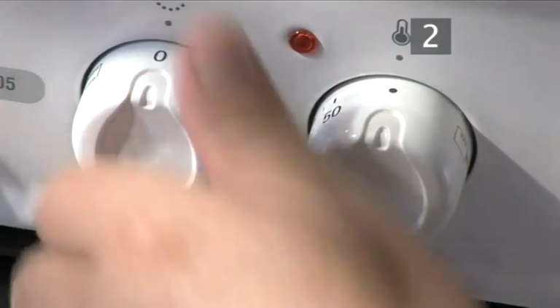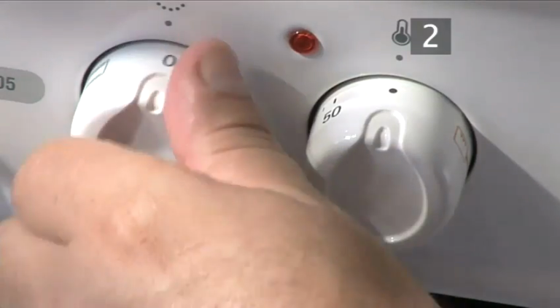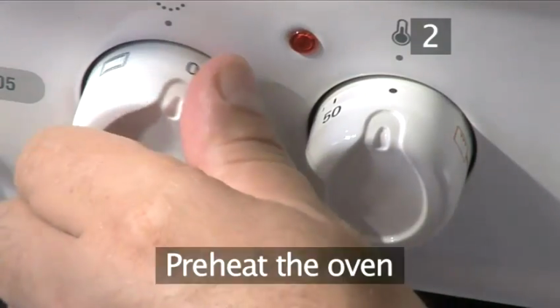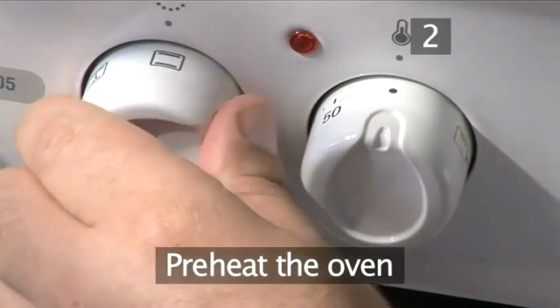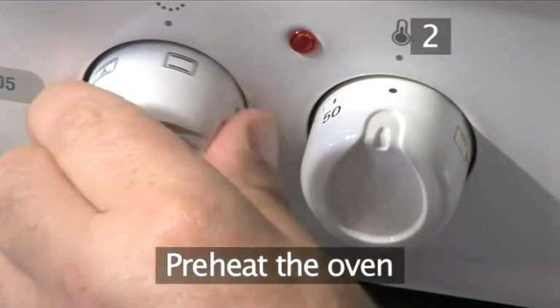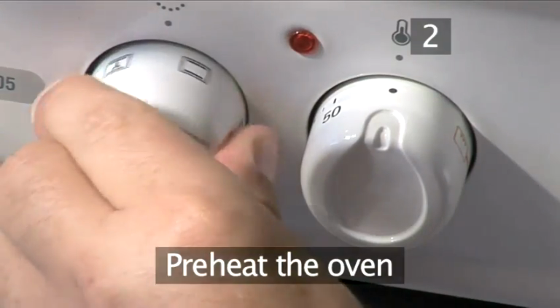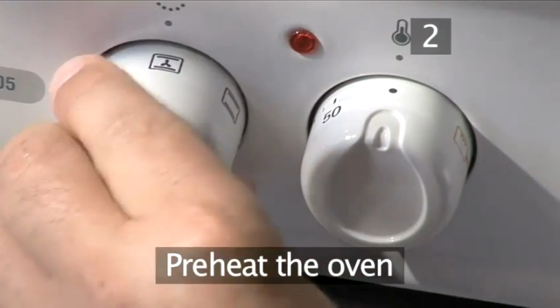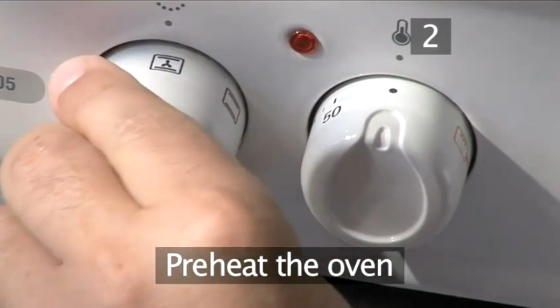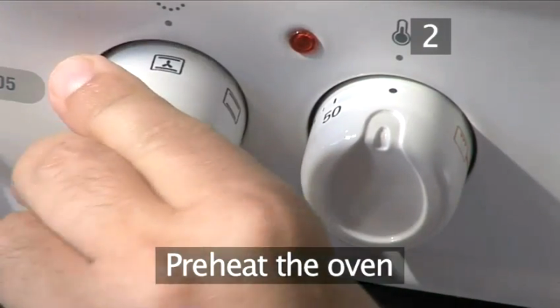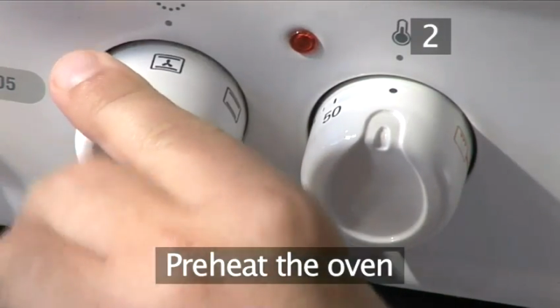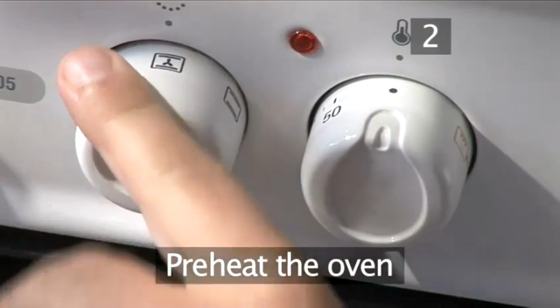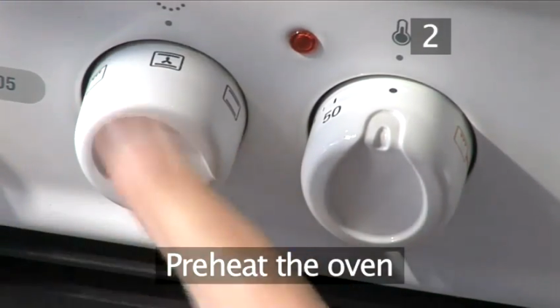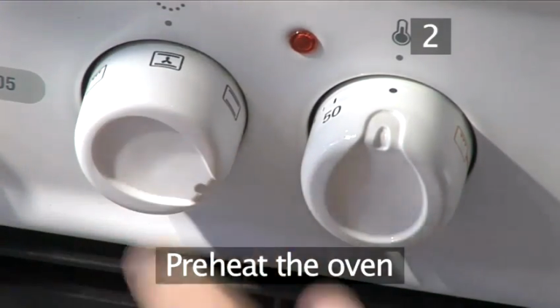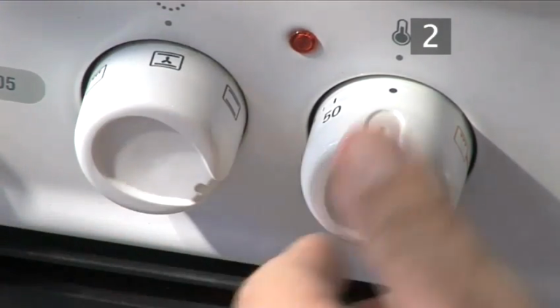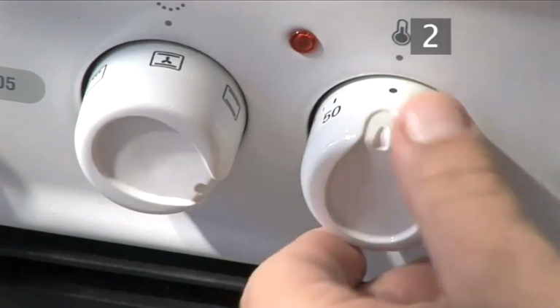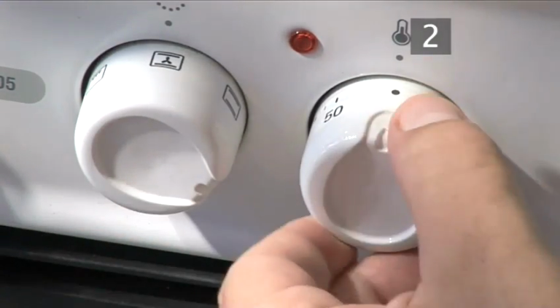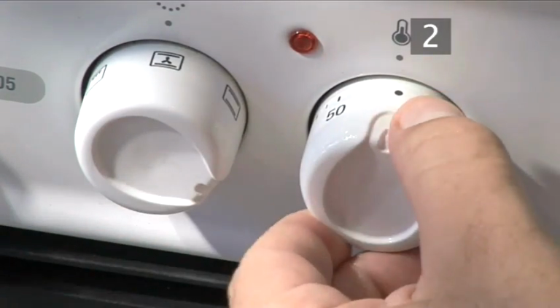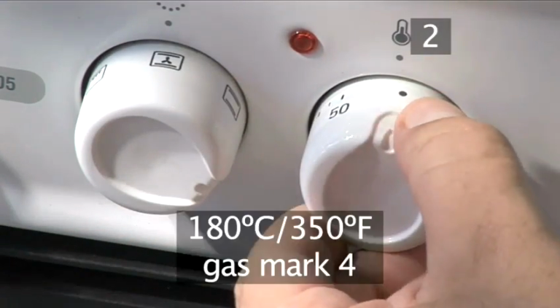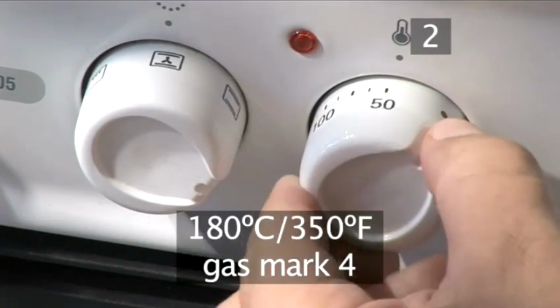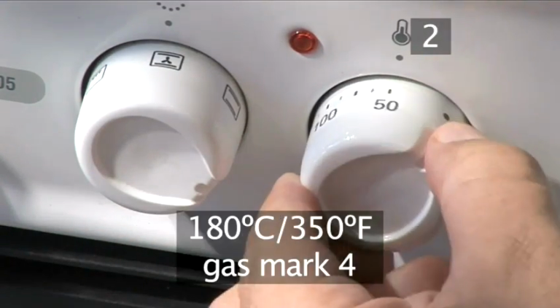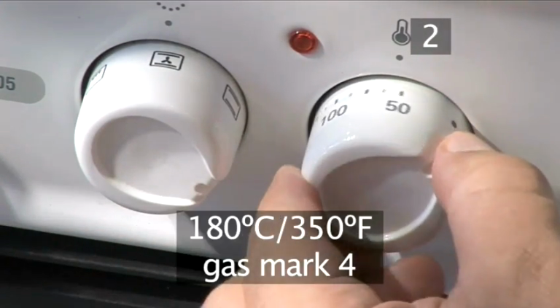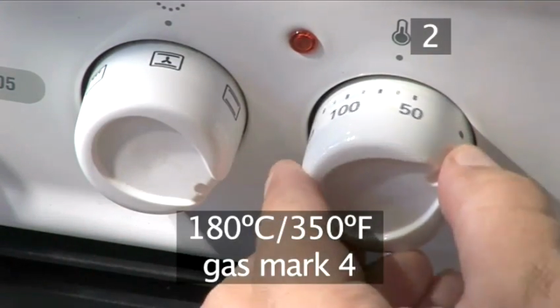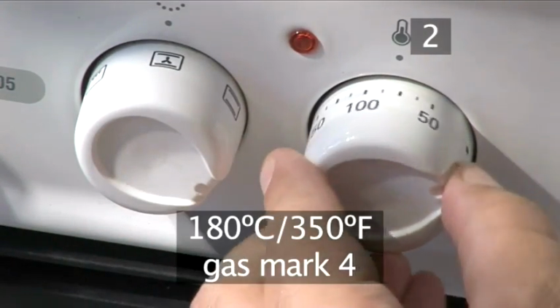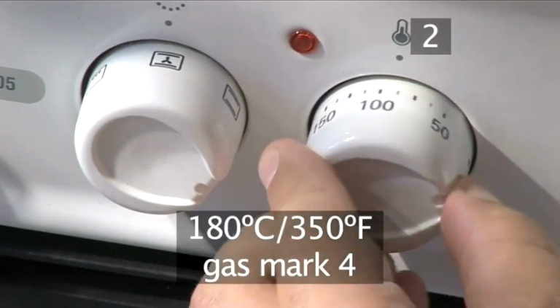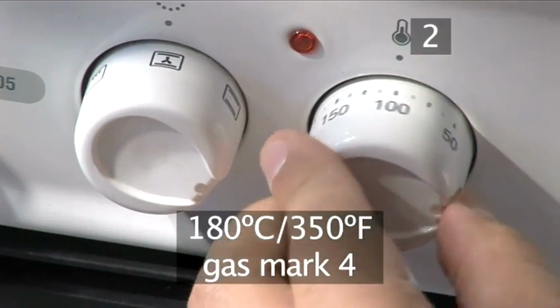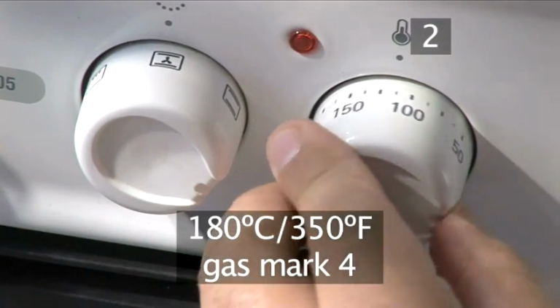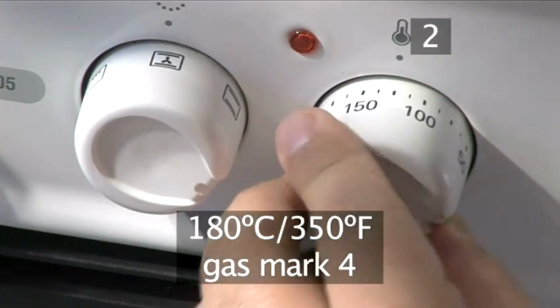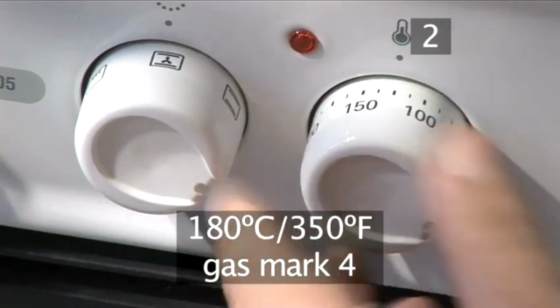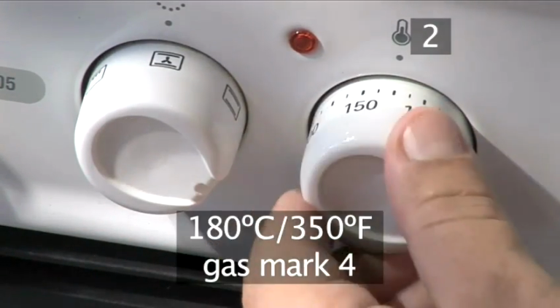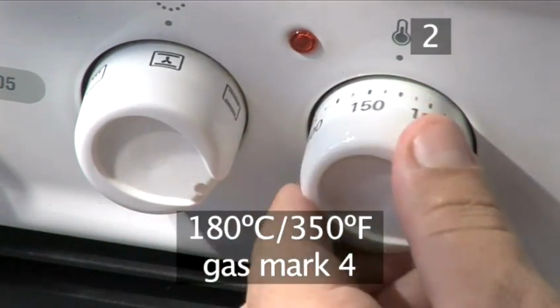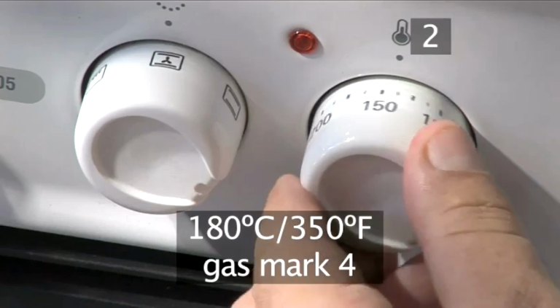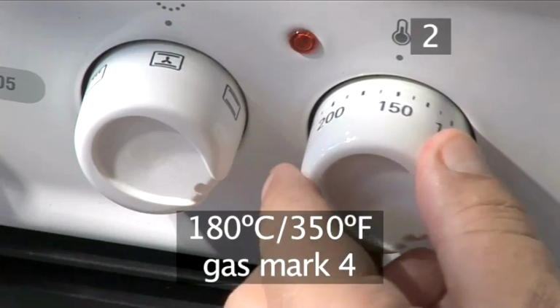Step 2: preheat the oven to 180 degrees centigrade, or gas mark 4.